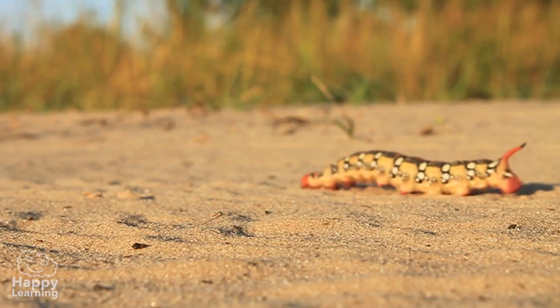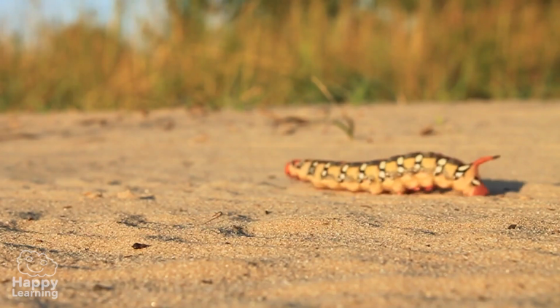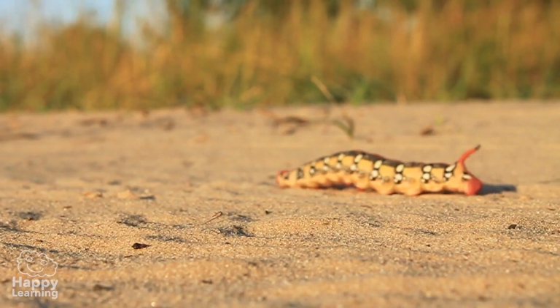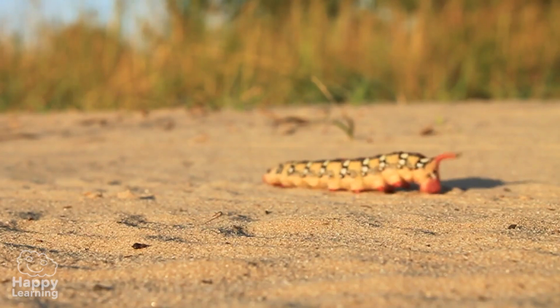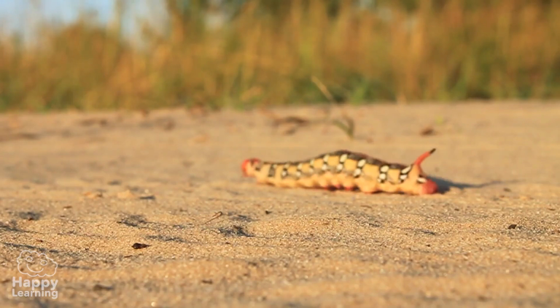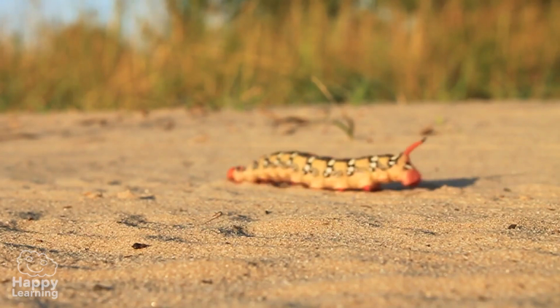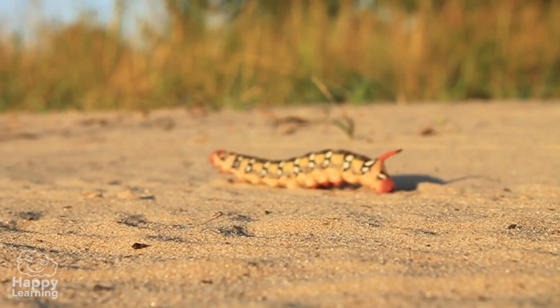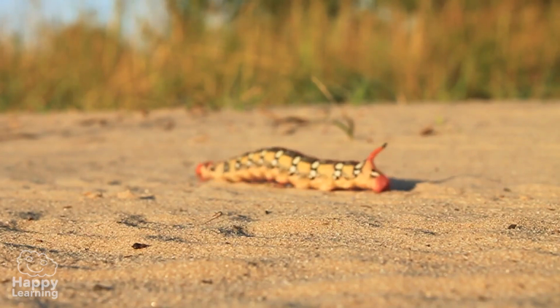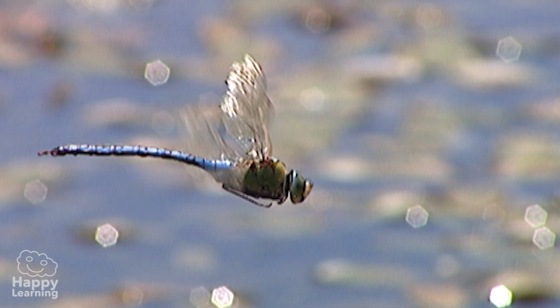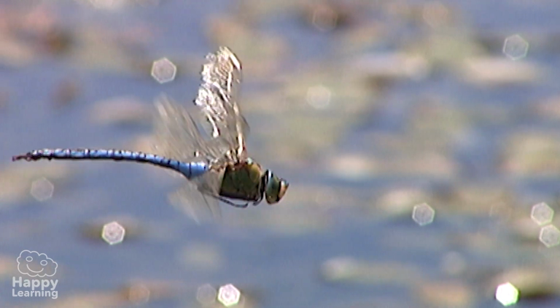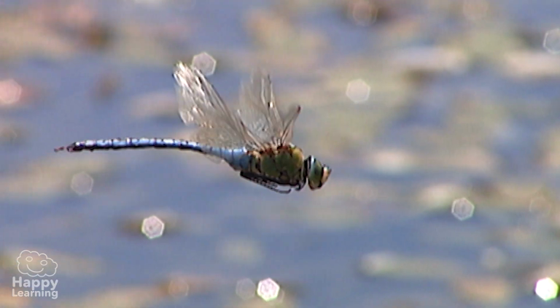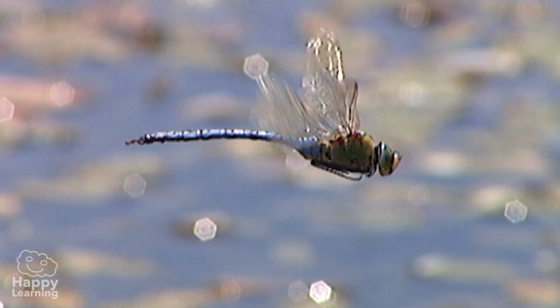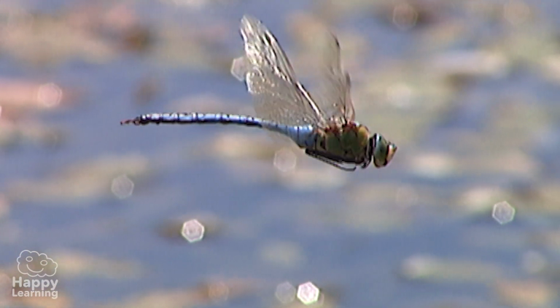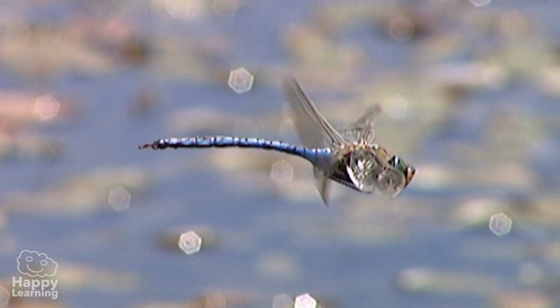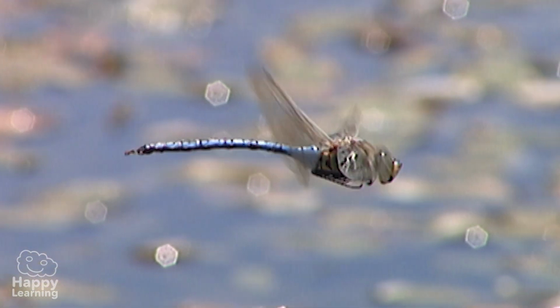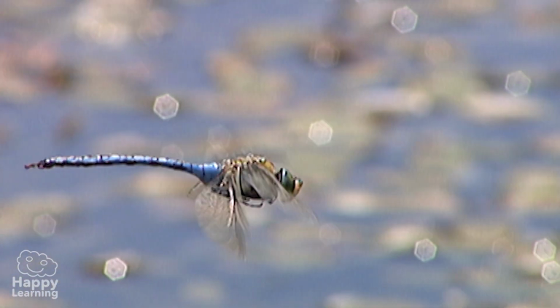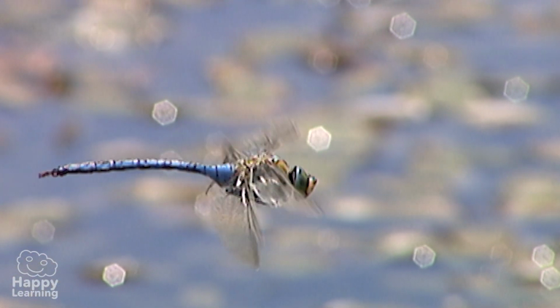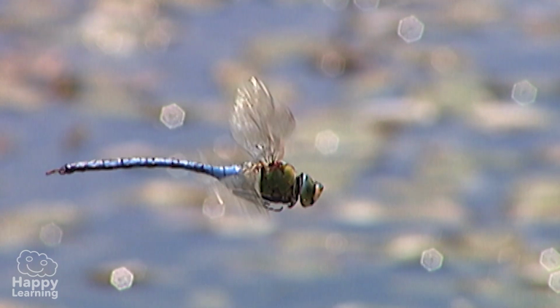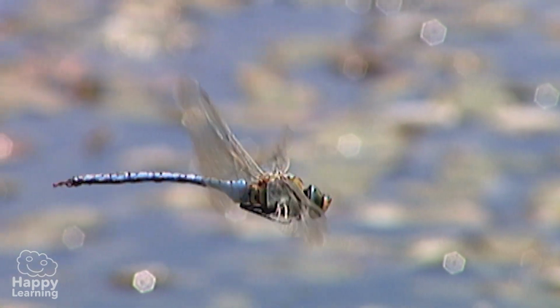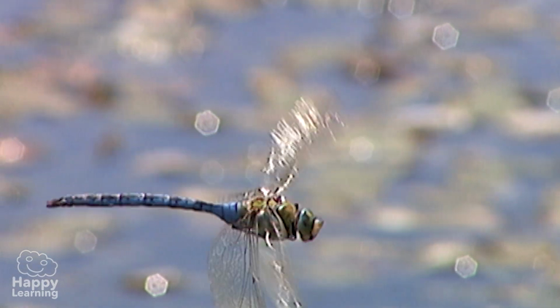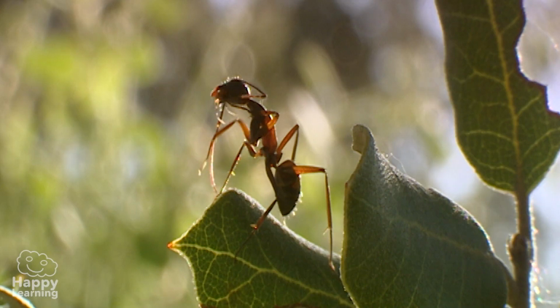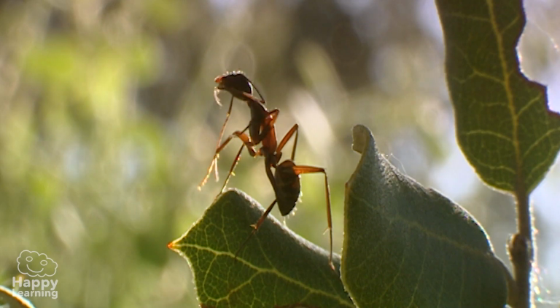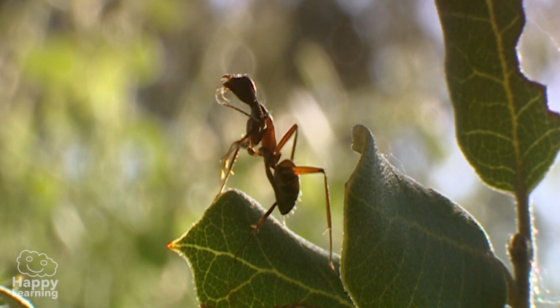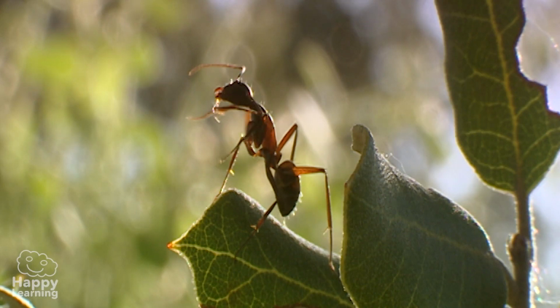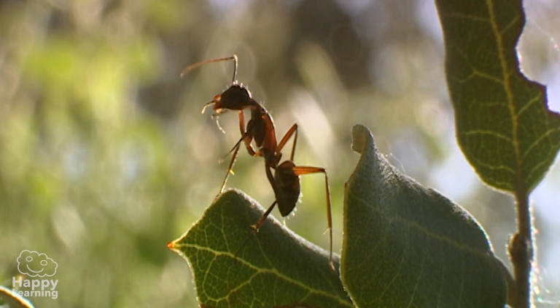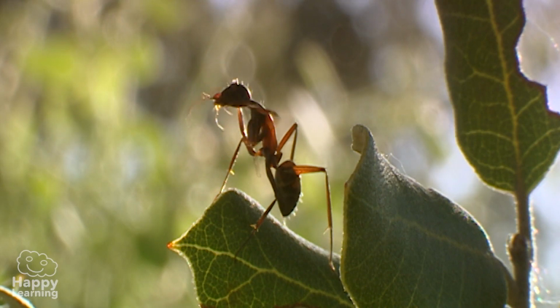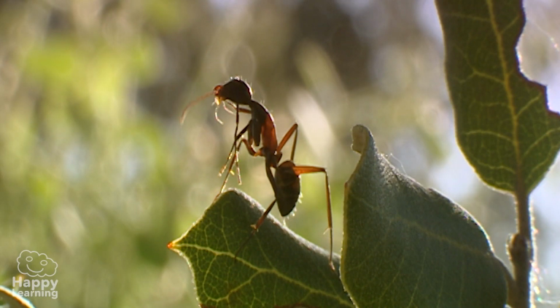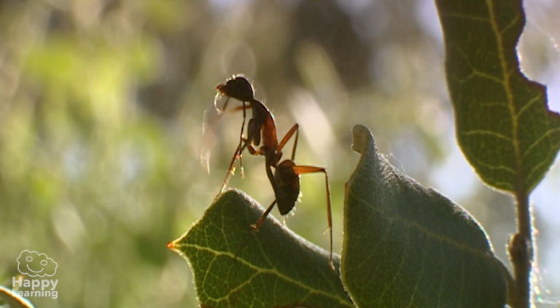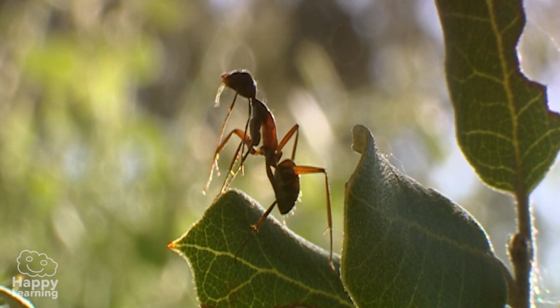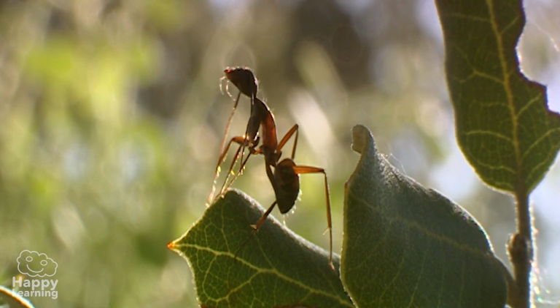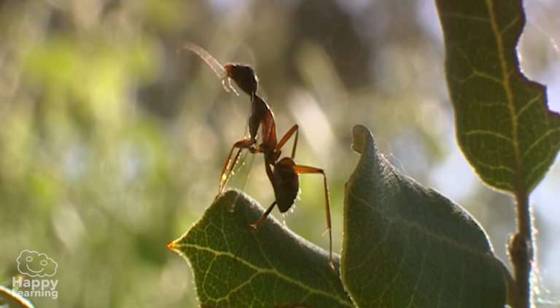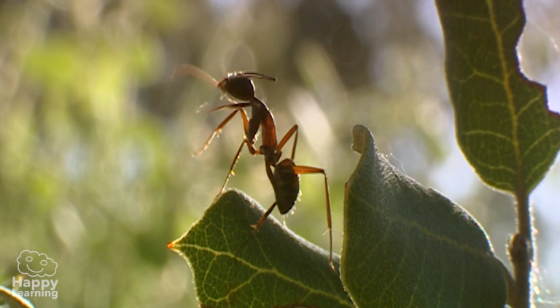Well, that's everything for today, and now you know a little bit more about arthropods. Until the next video, my friends.